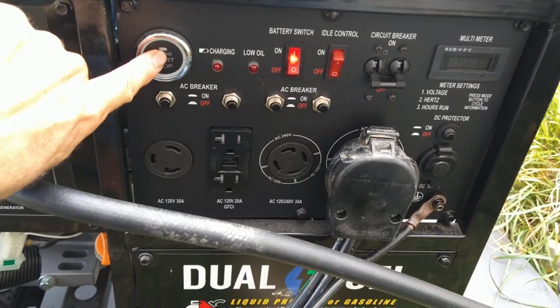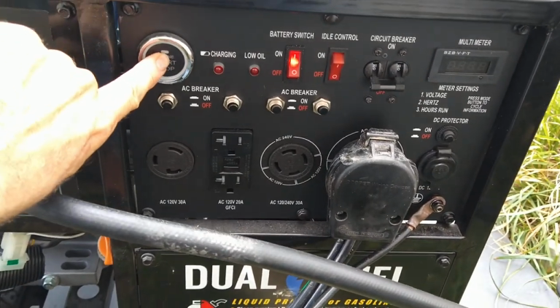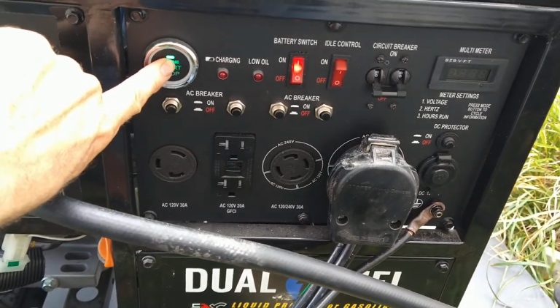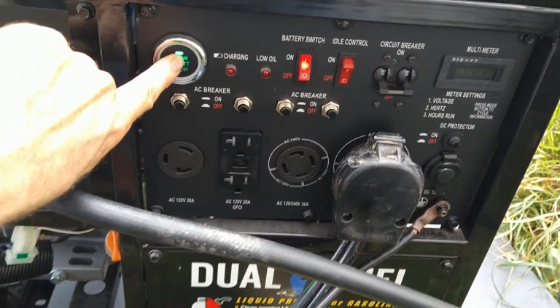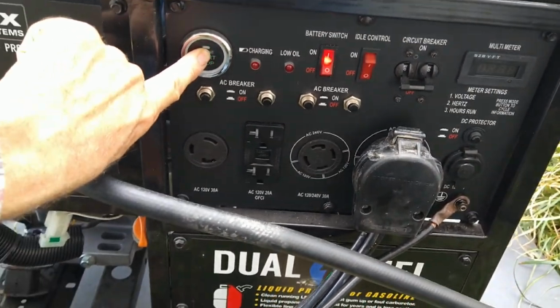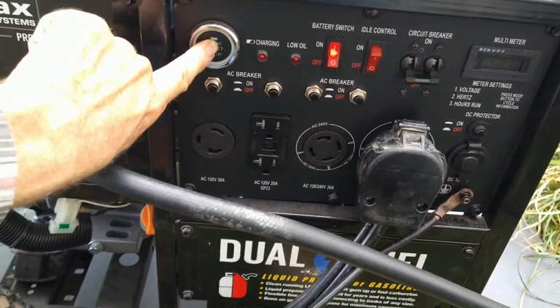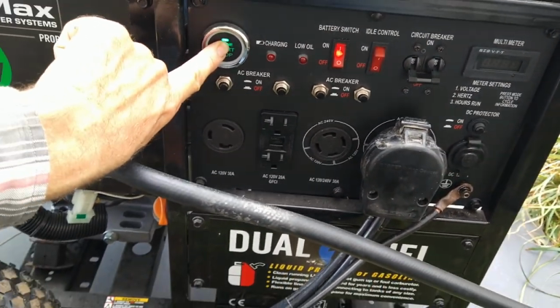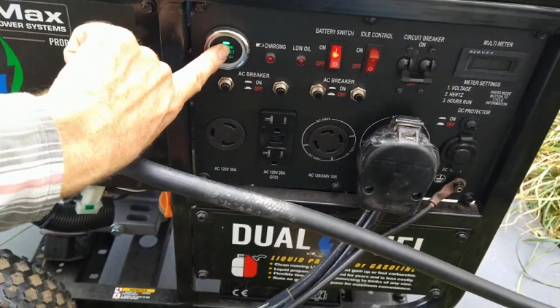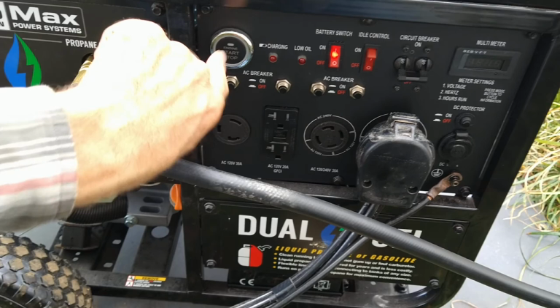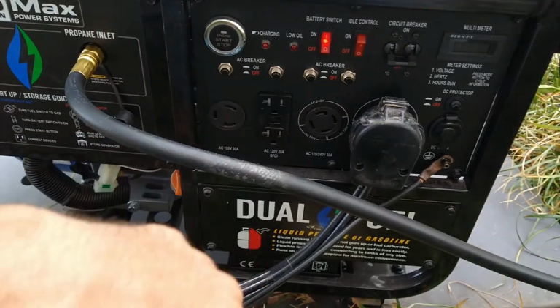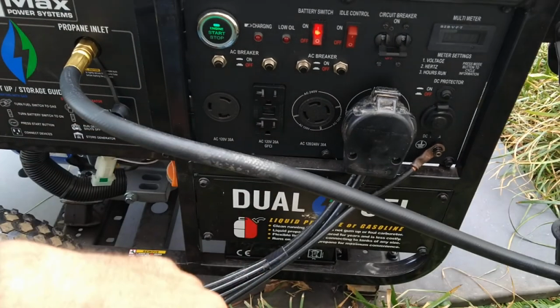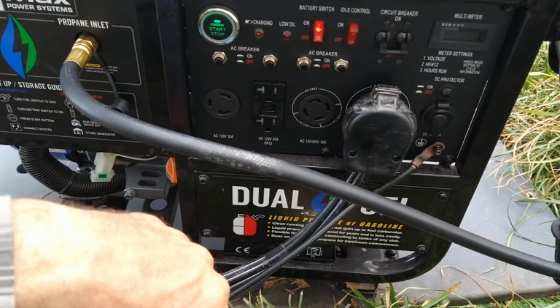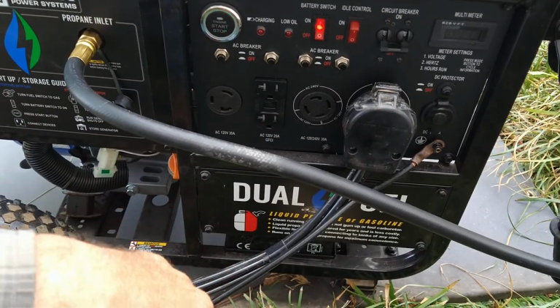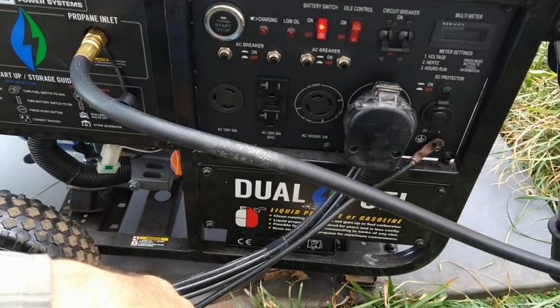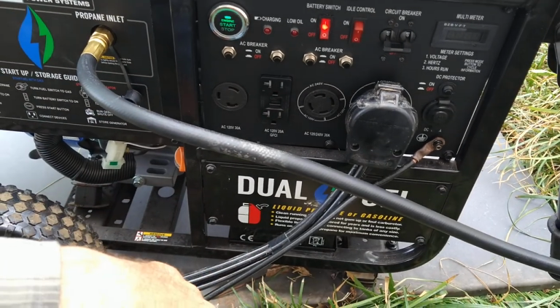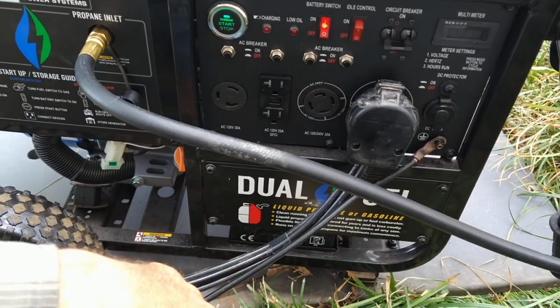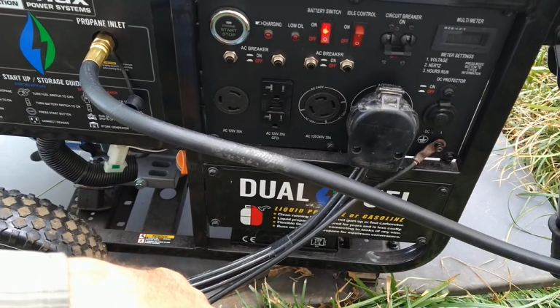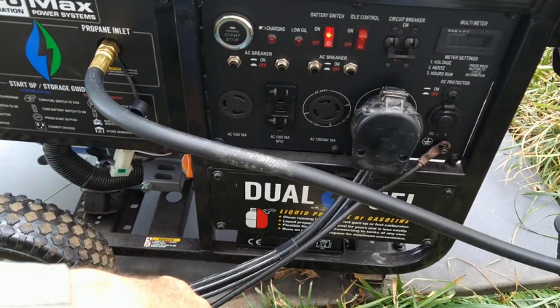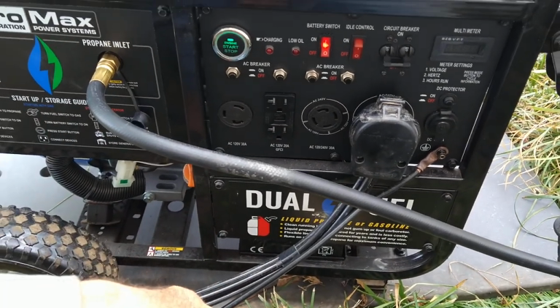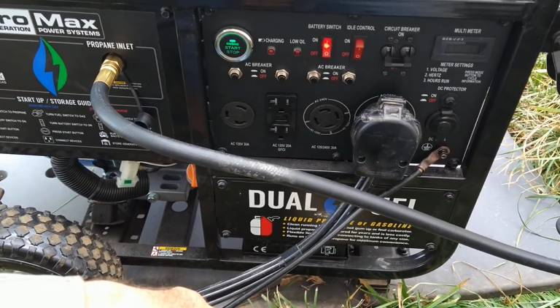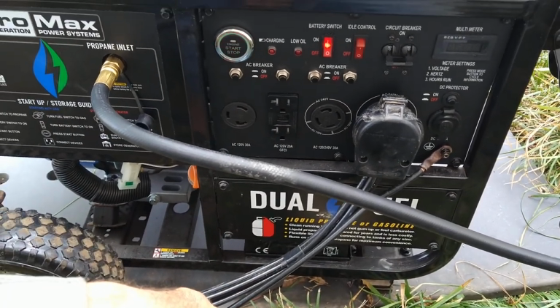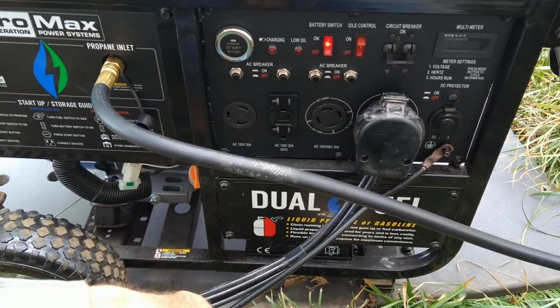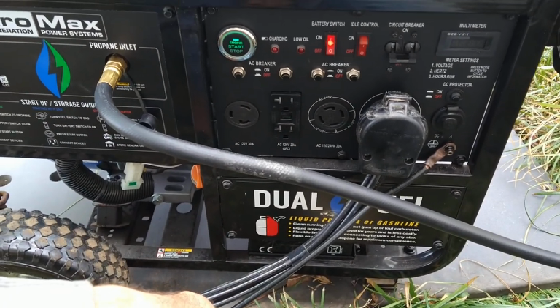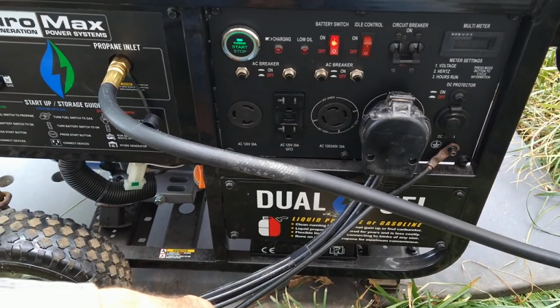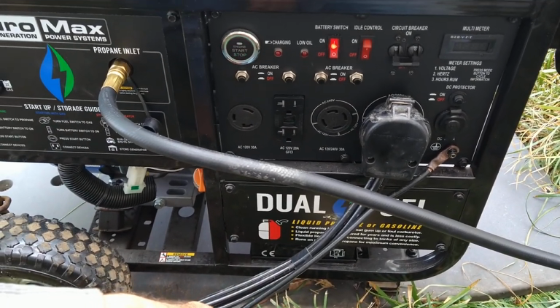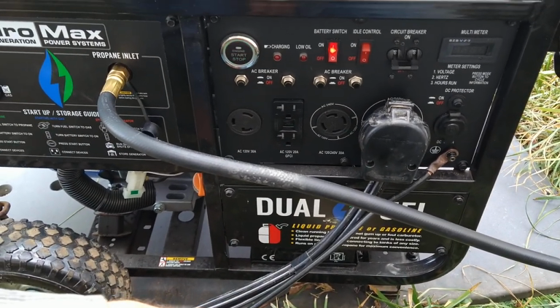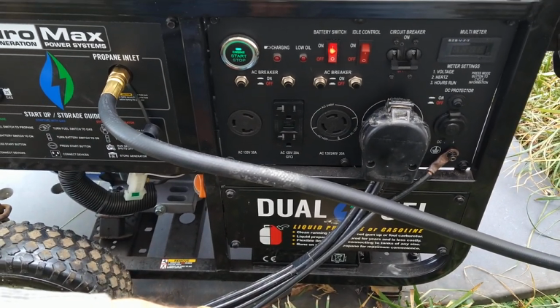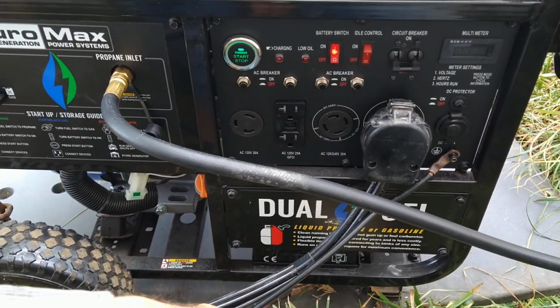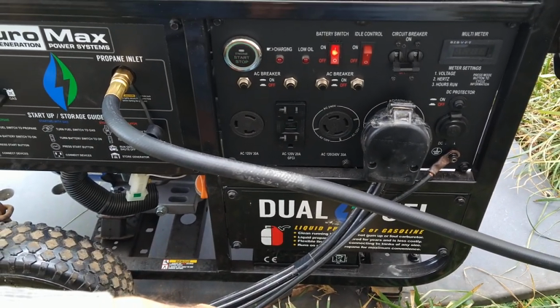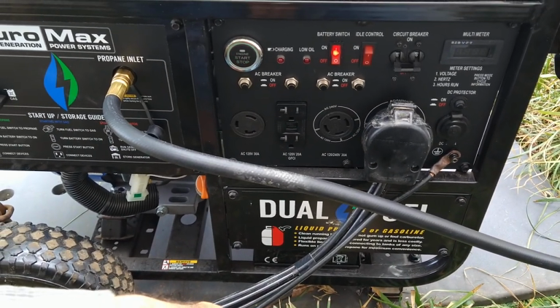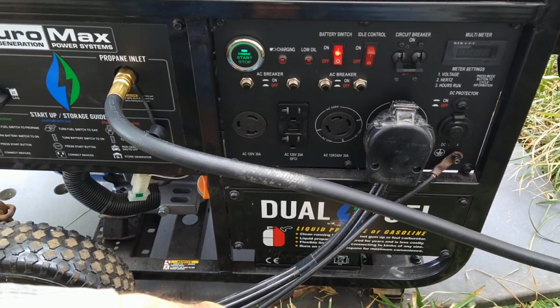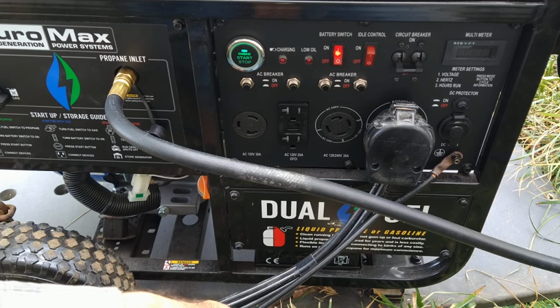Engine start. Listen to this — it's going to be loud.